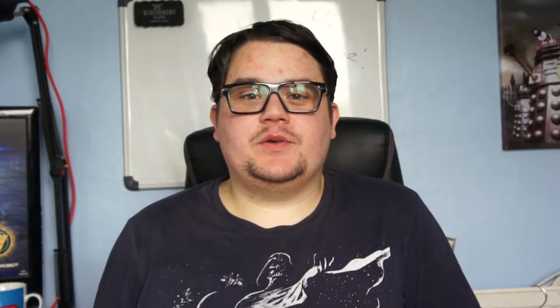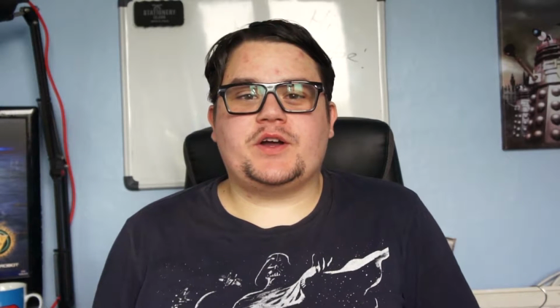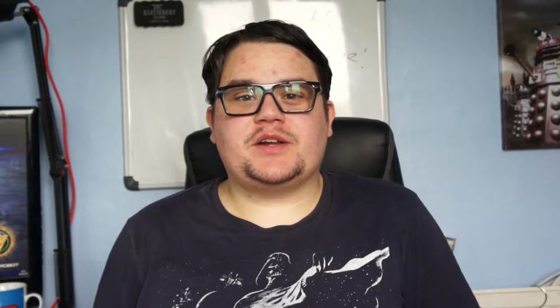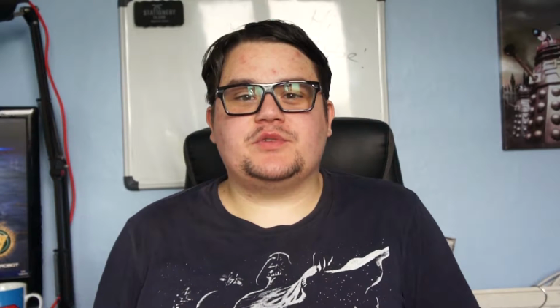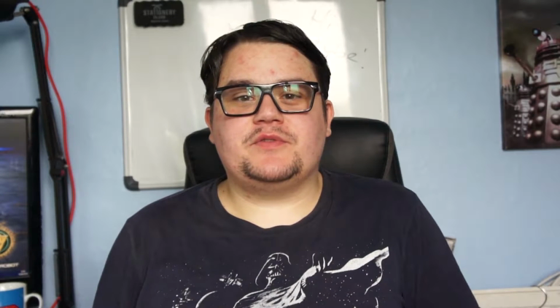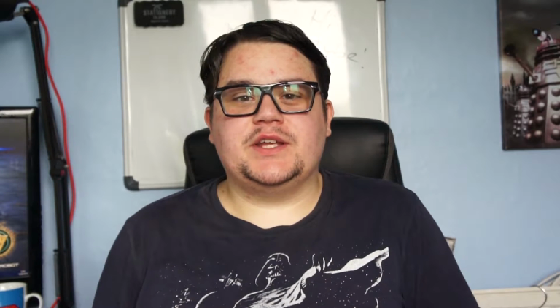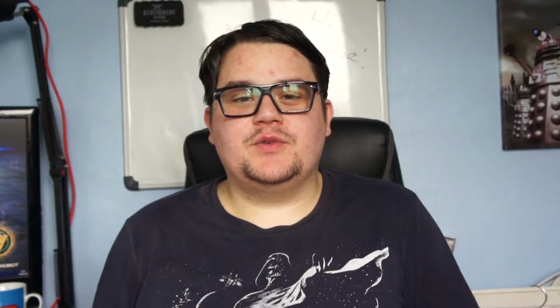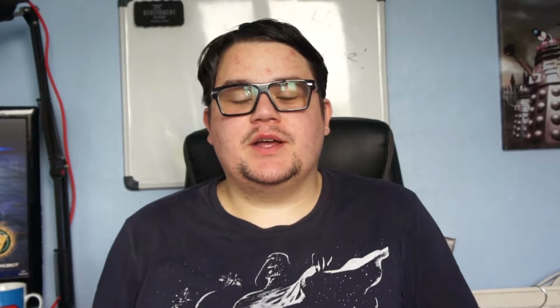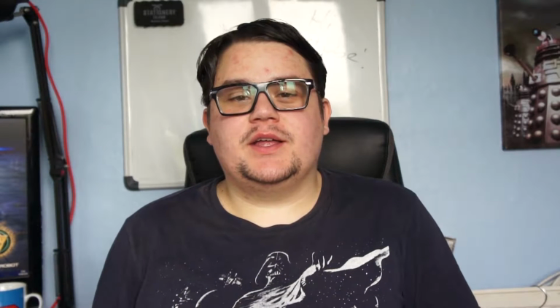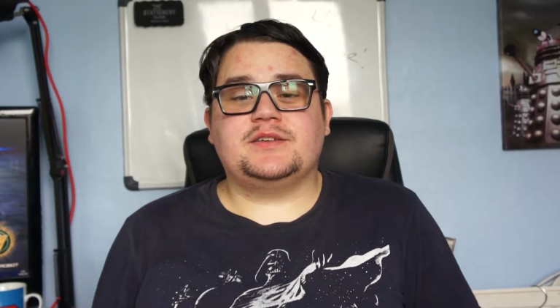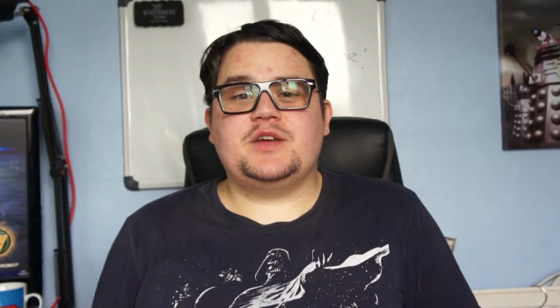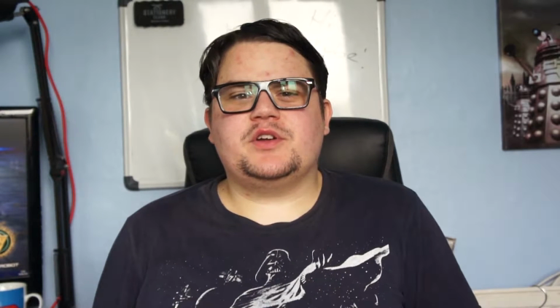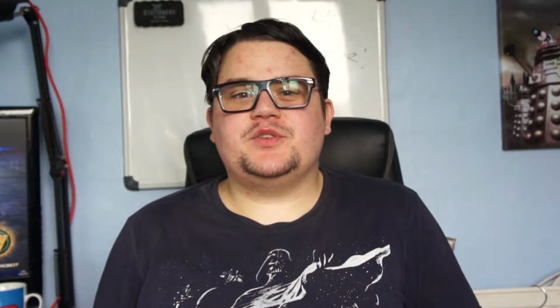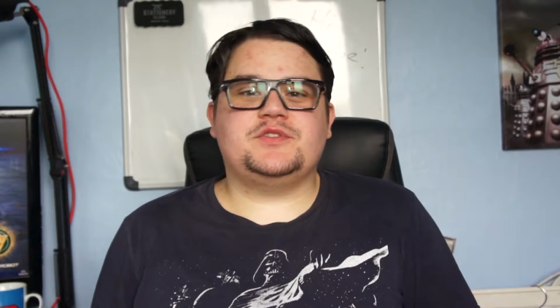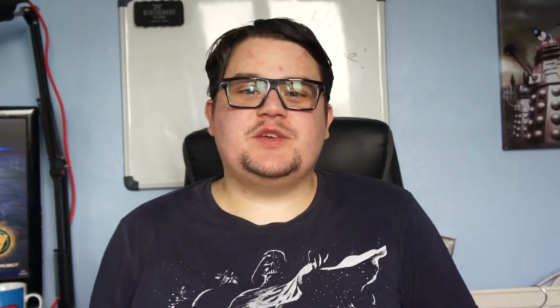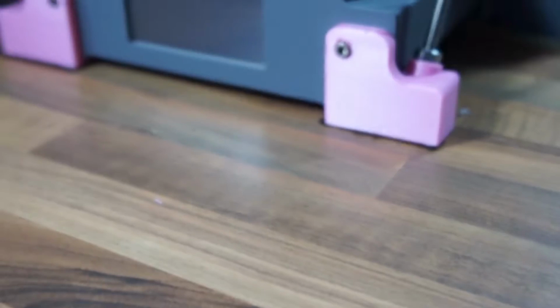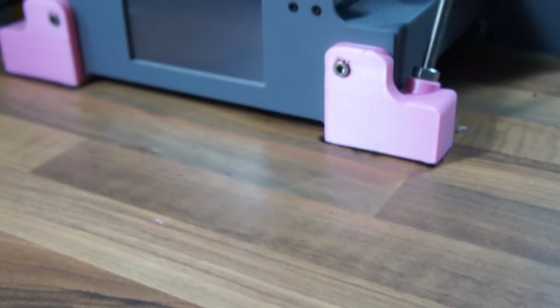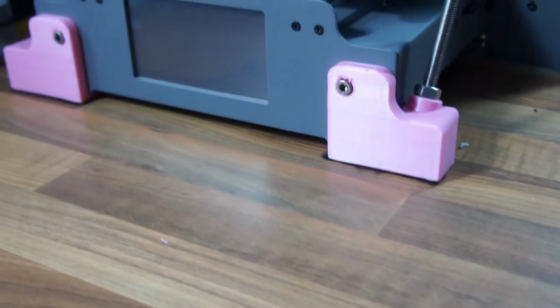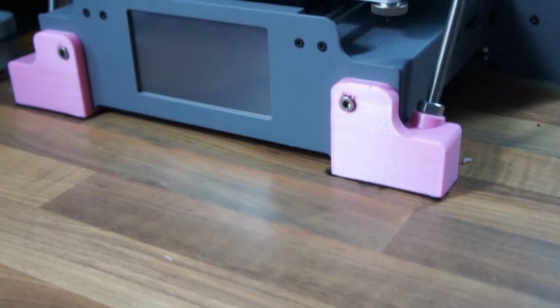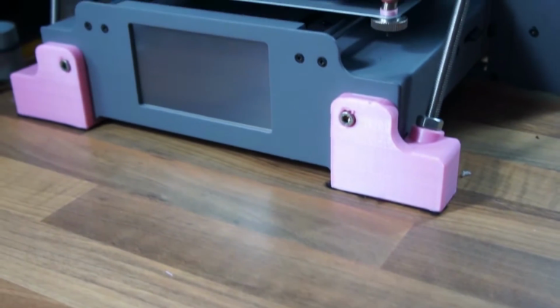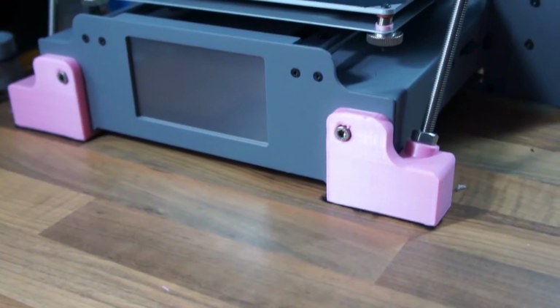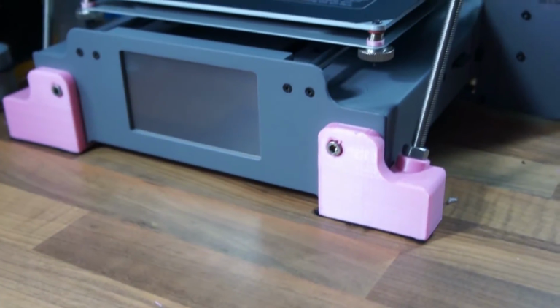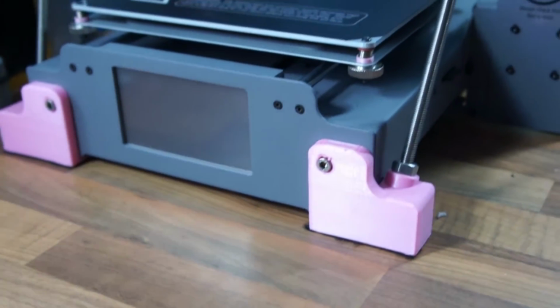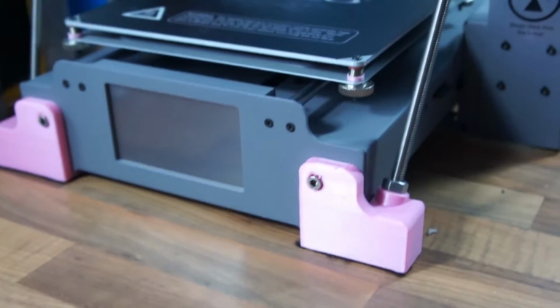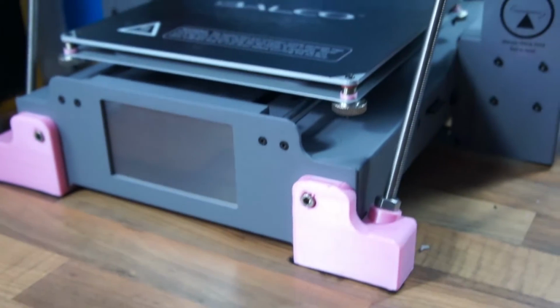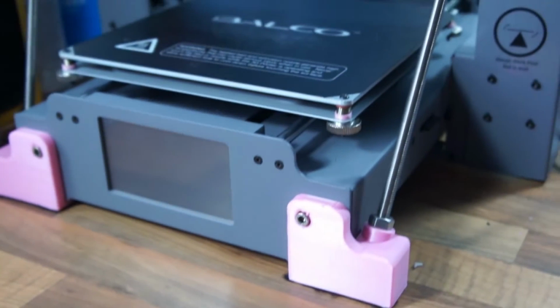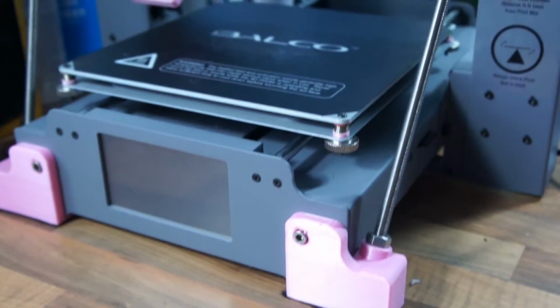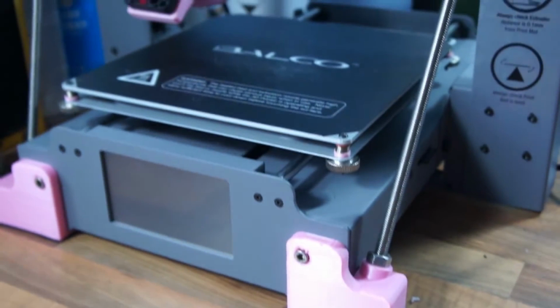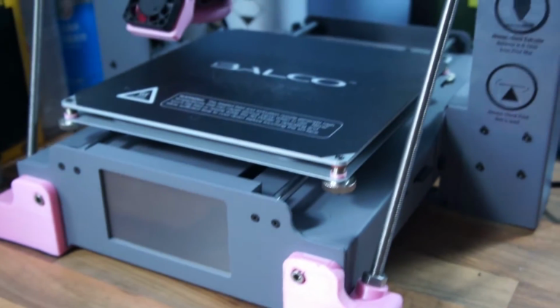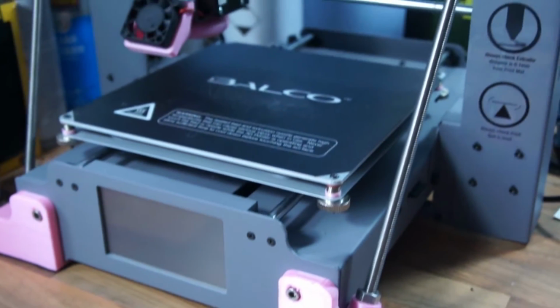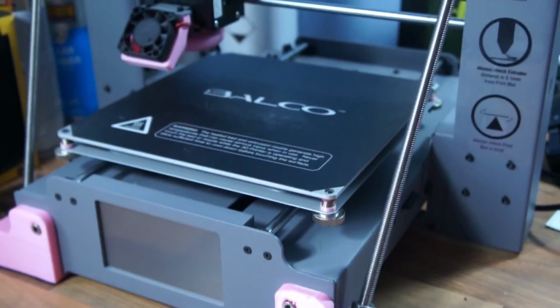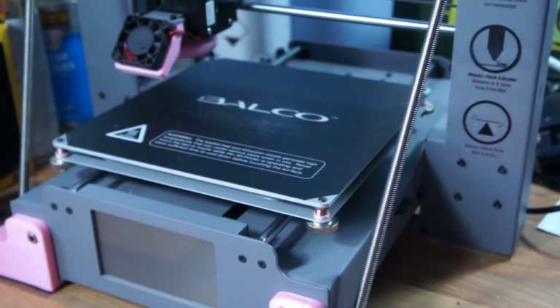Welcome back to another video. Today we're going to be doing the ZBrace mod for my 3D printer, which is the Bauco 3D Printer Touch.